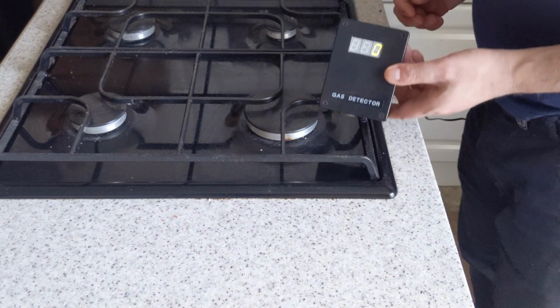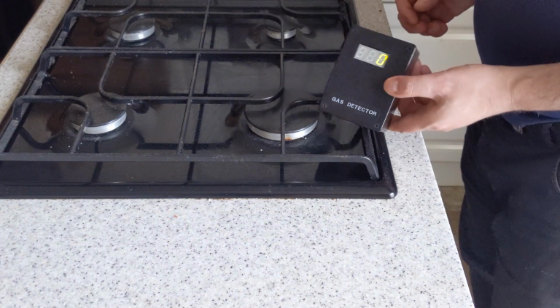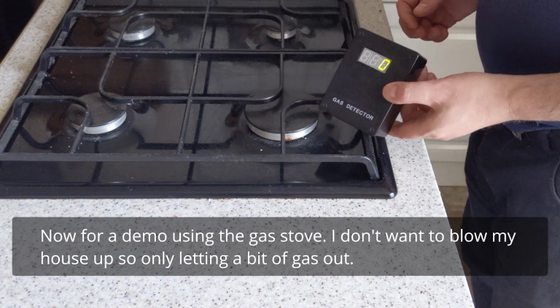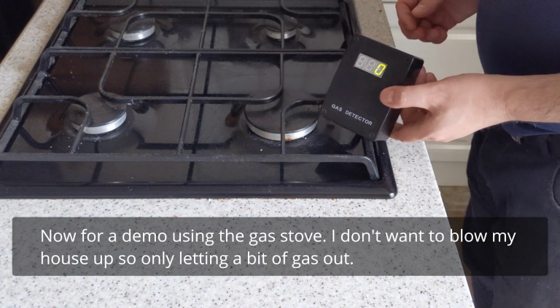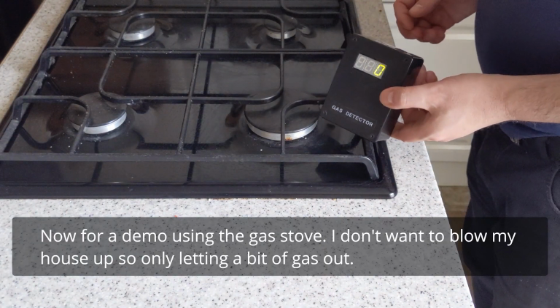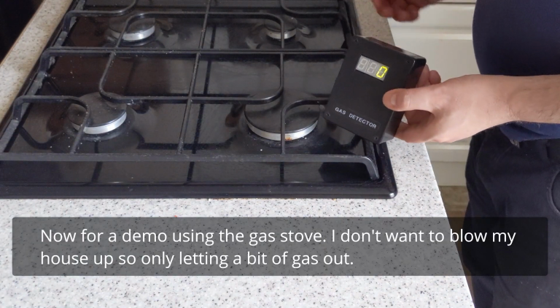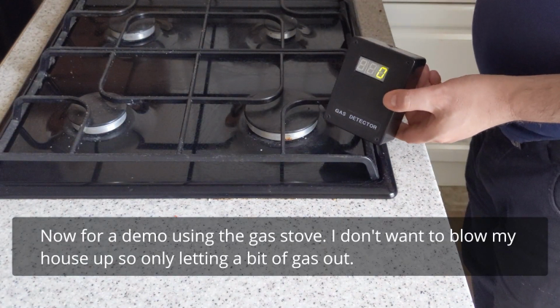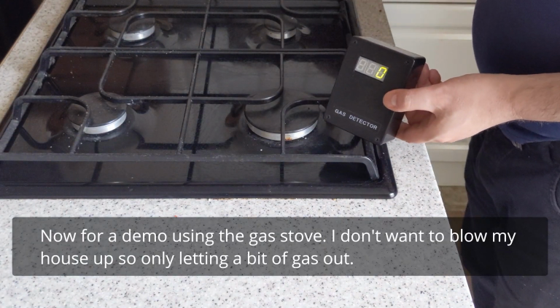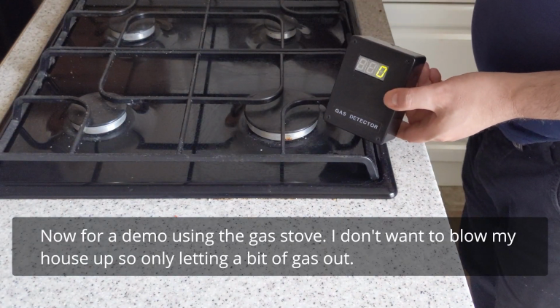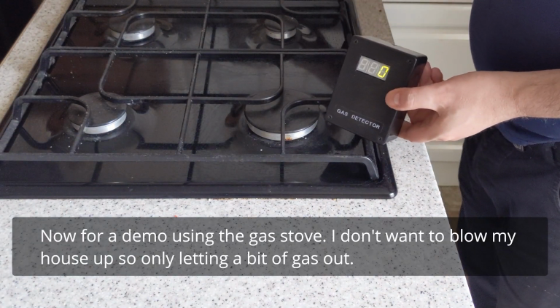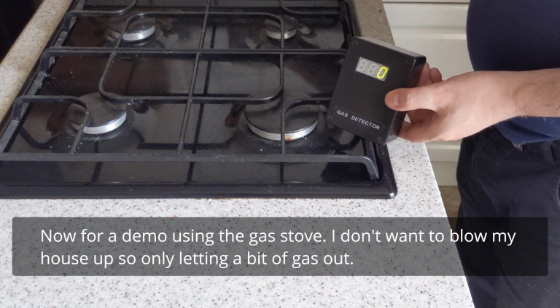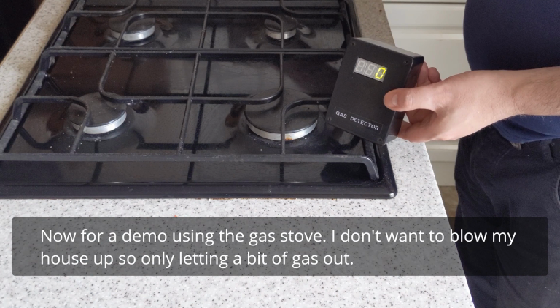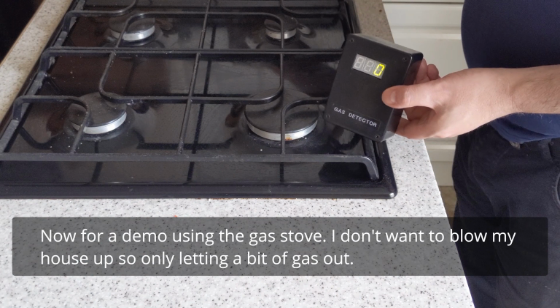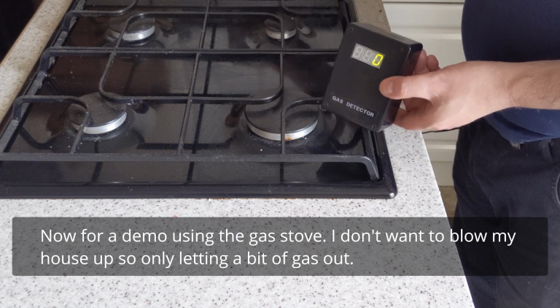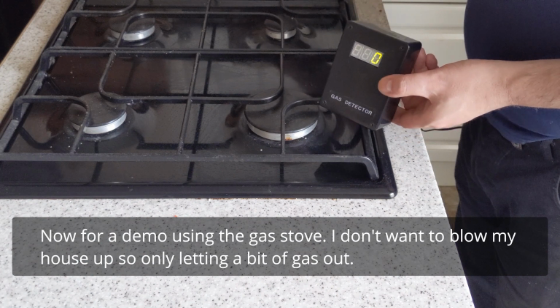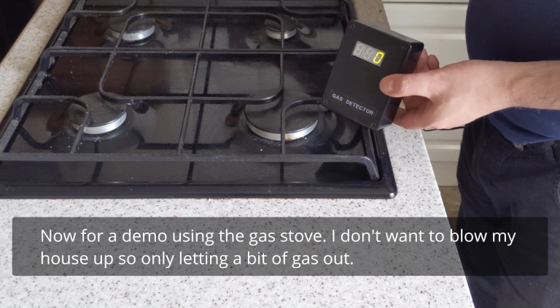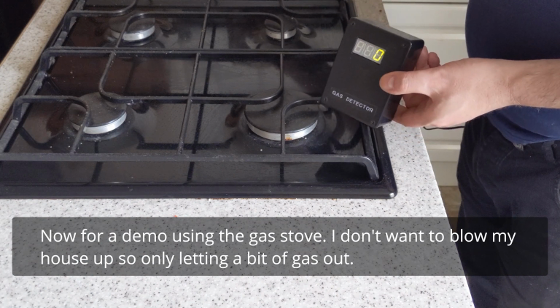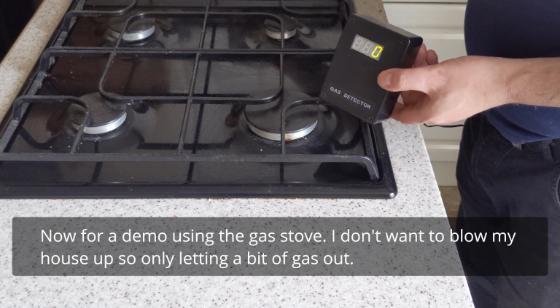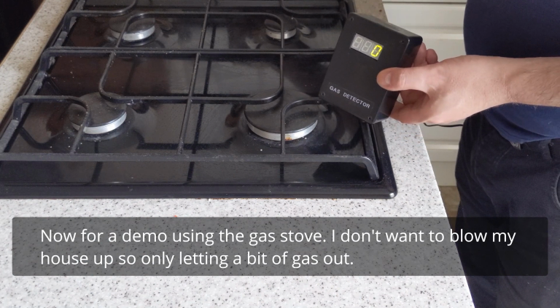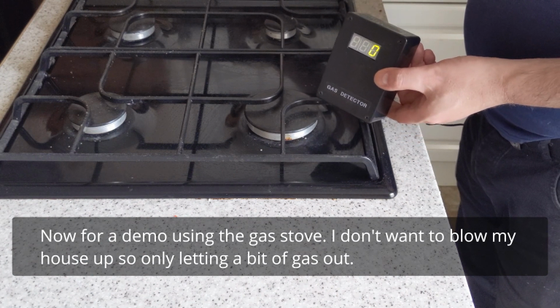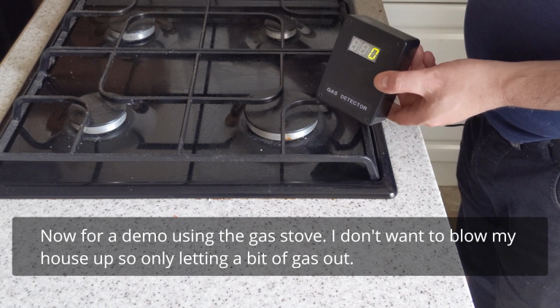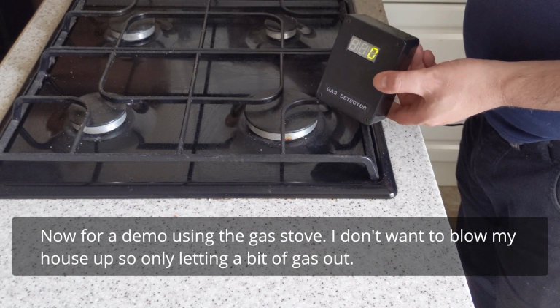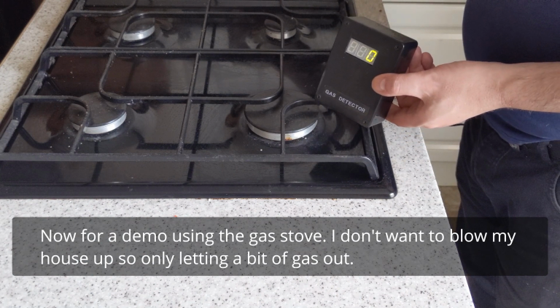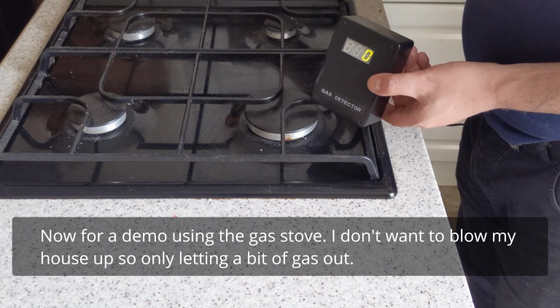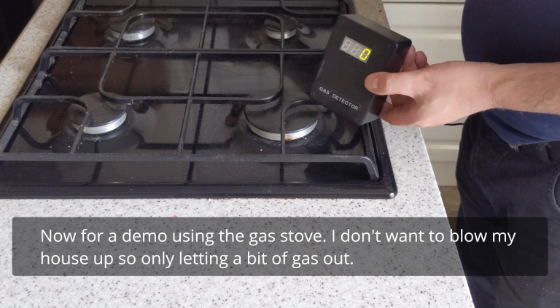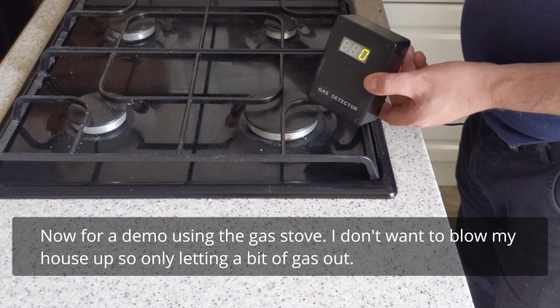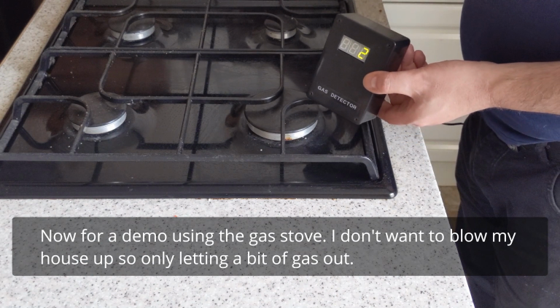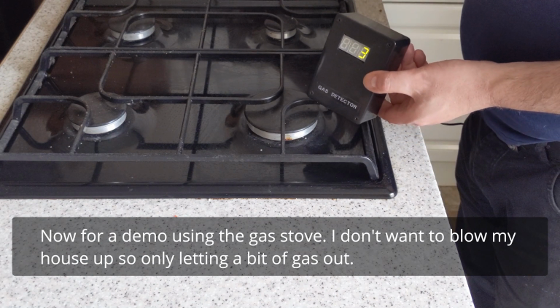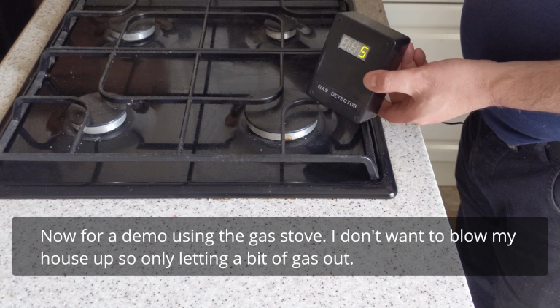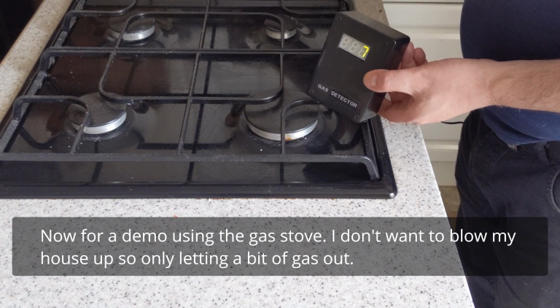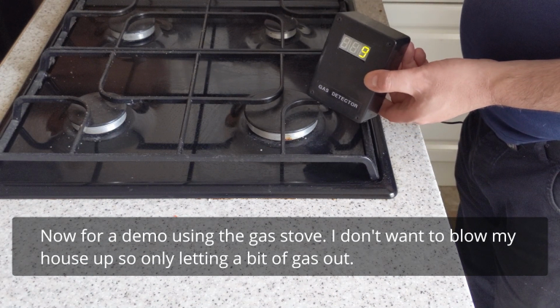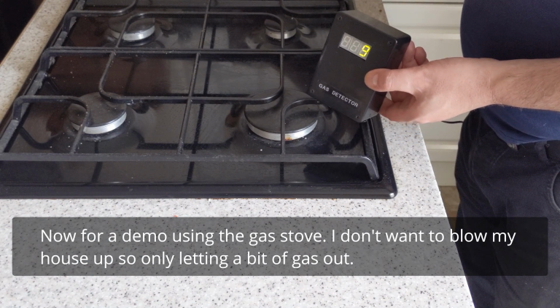Now I'll just do a short demo. I don't really want to blow my house up, so I'll just let a little bit of gas out of the stove.